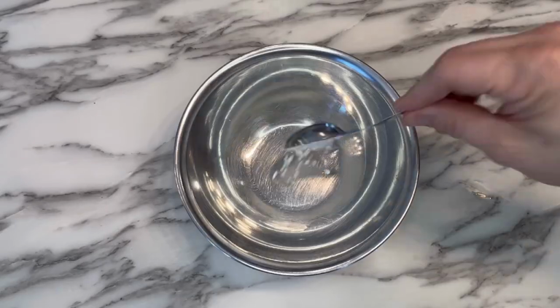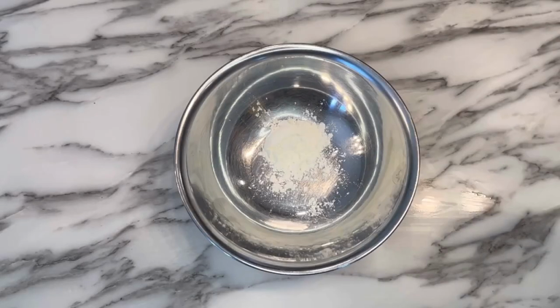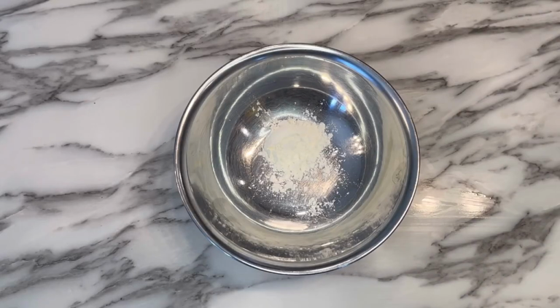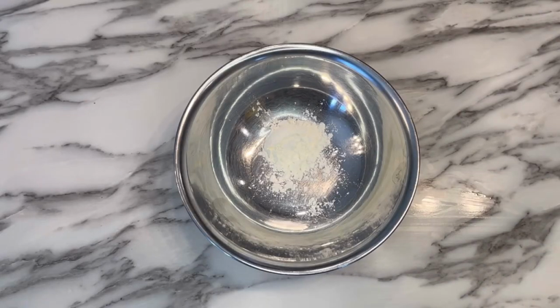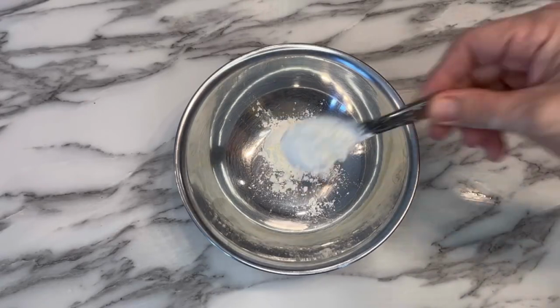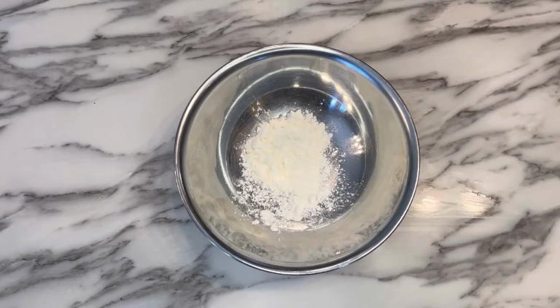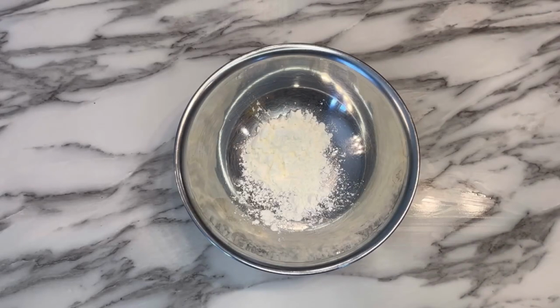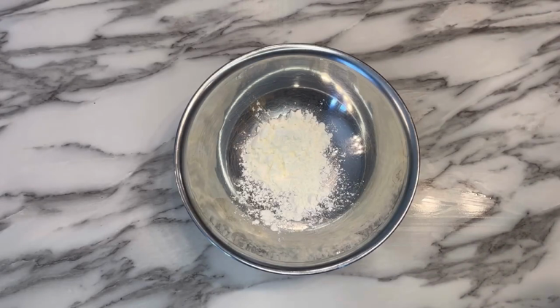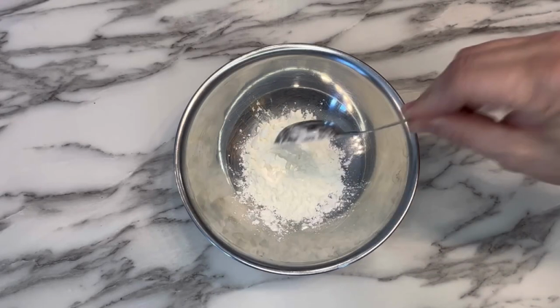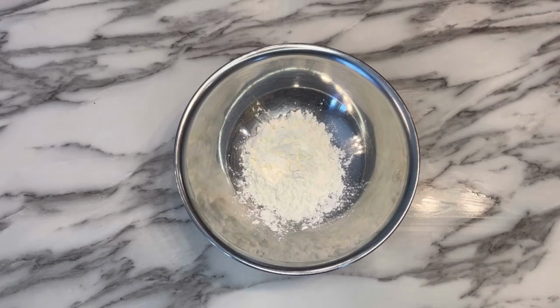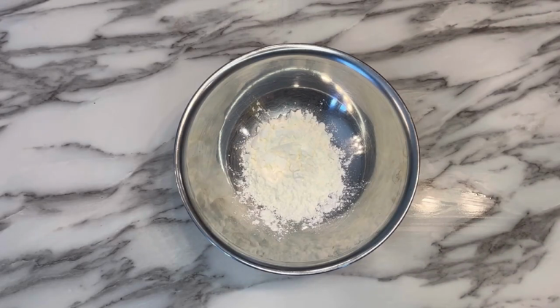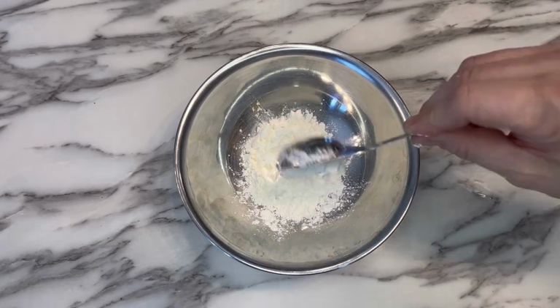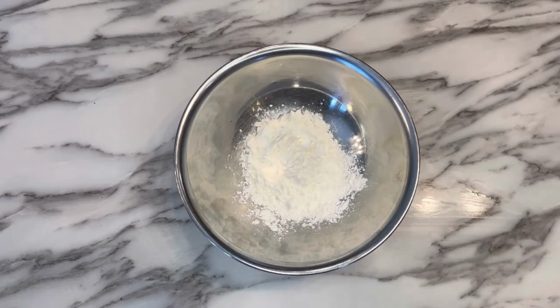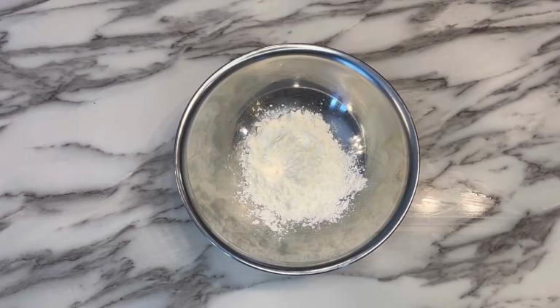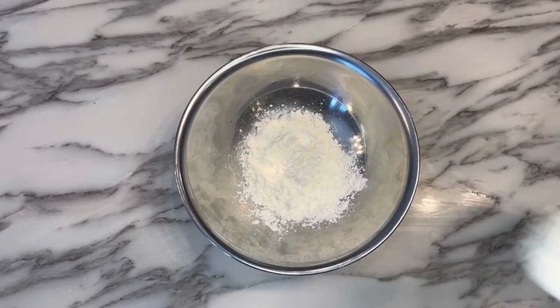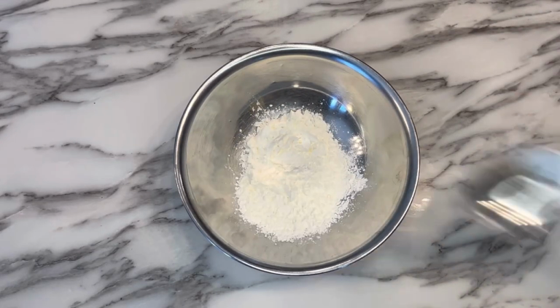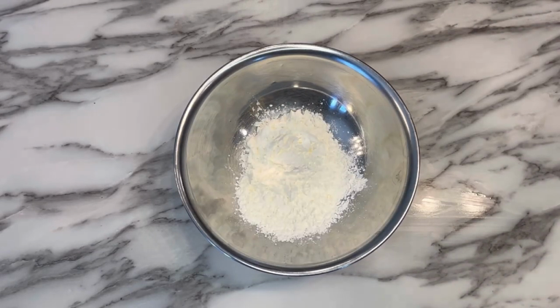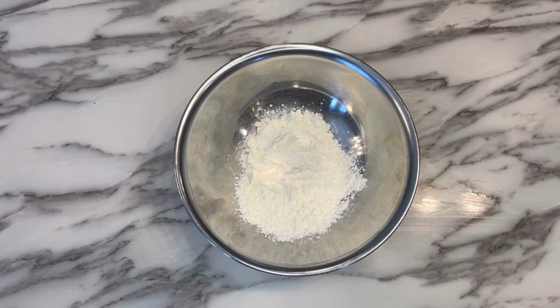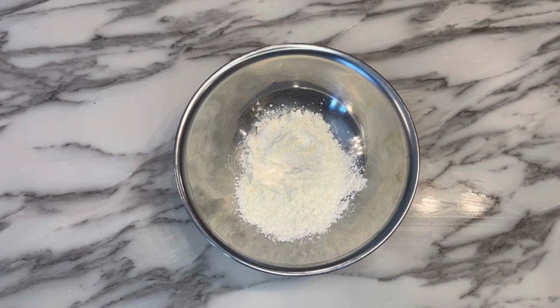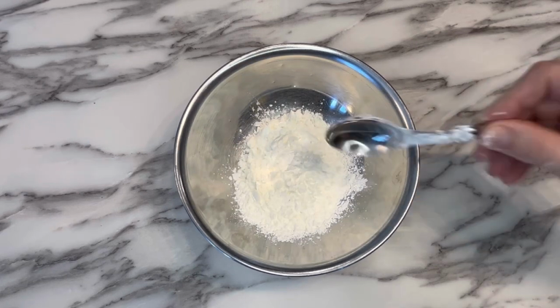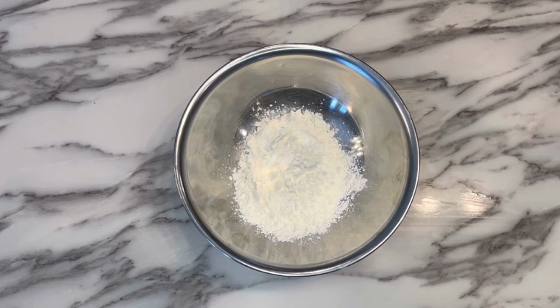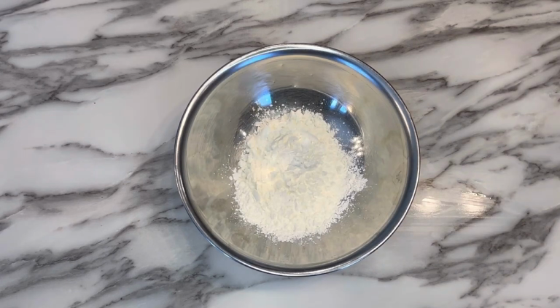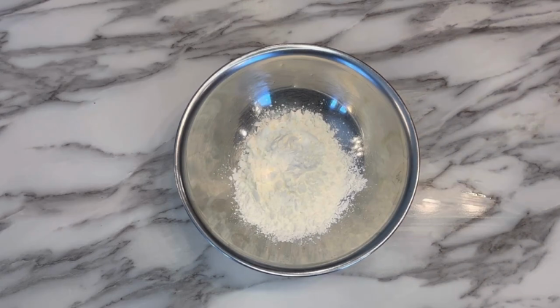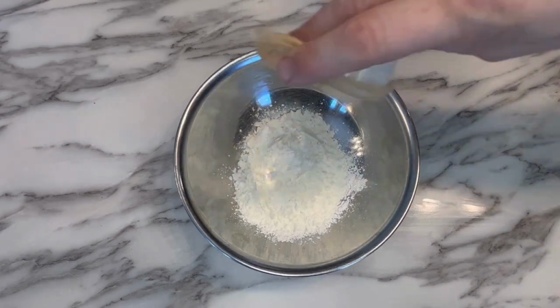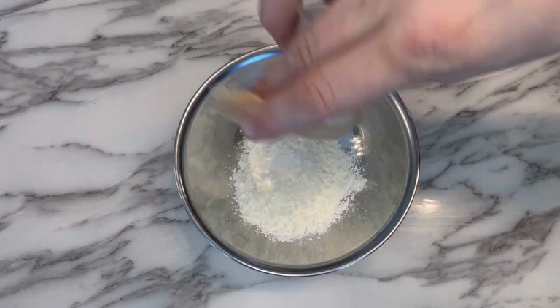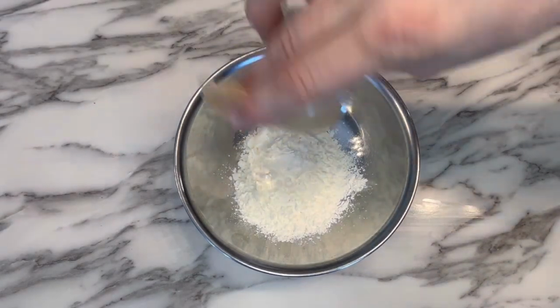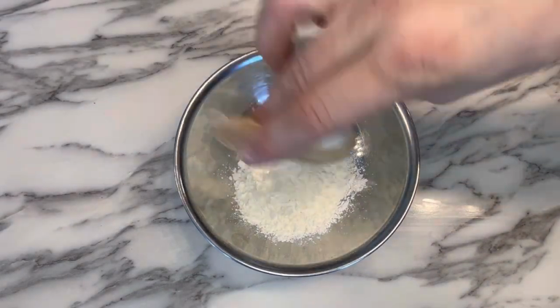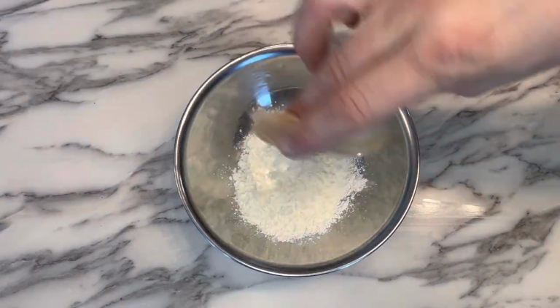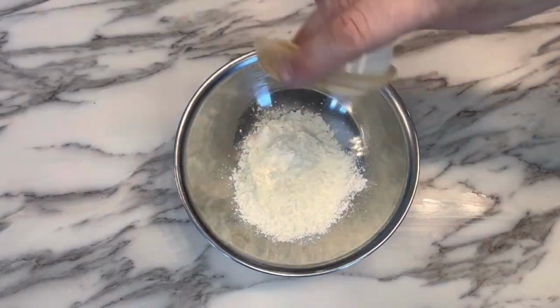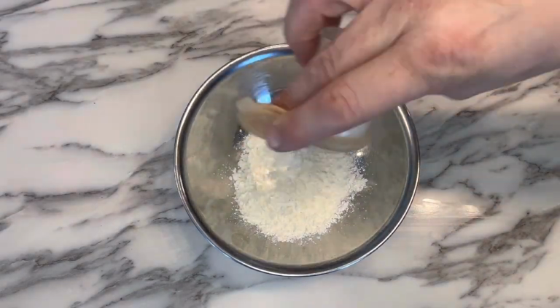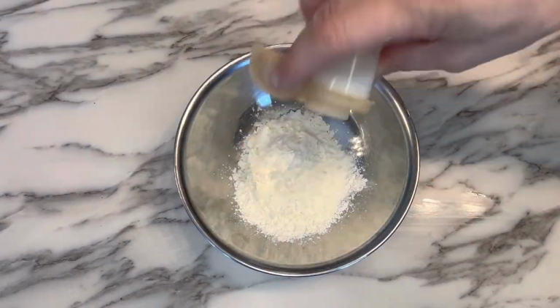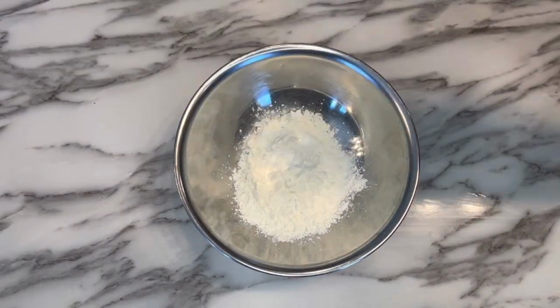While that's marinating, we're going to mix together 6 tablespoons of cornstarch, salt, pepper, and garlic powder, and then set that aside.